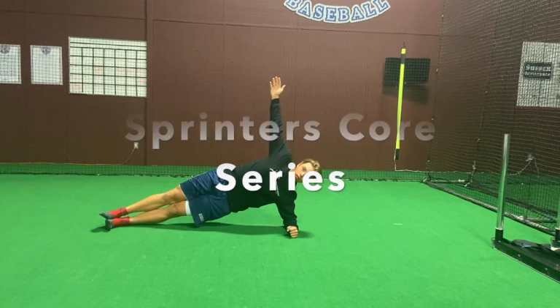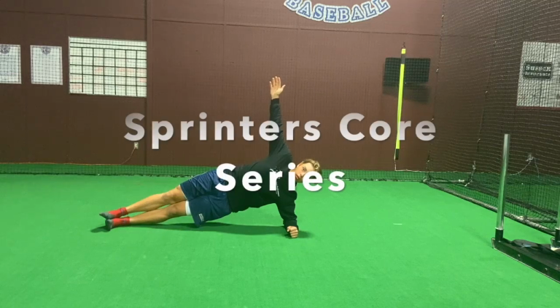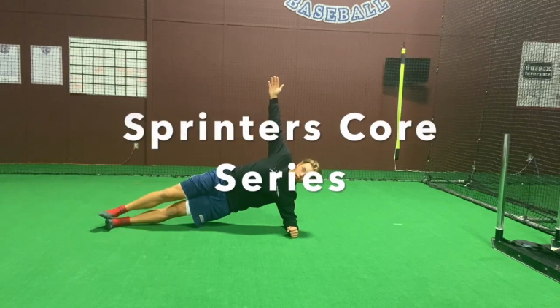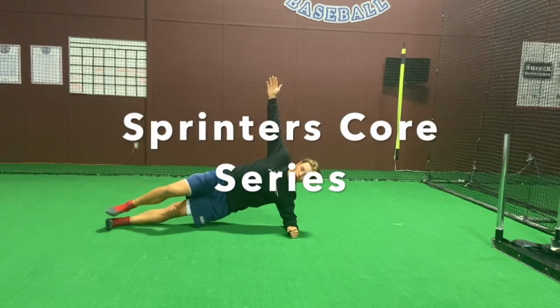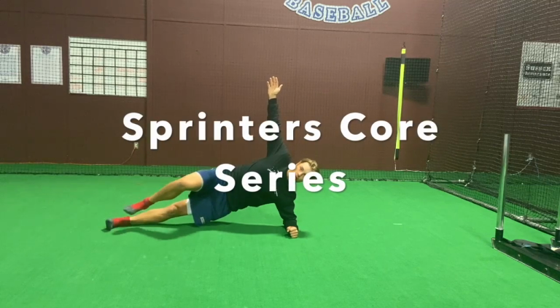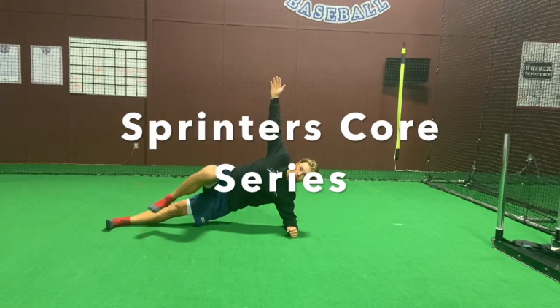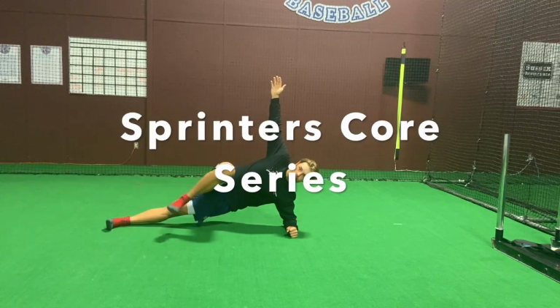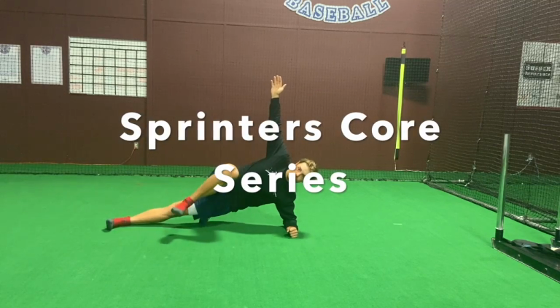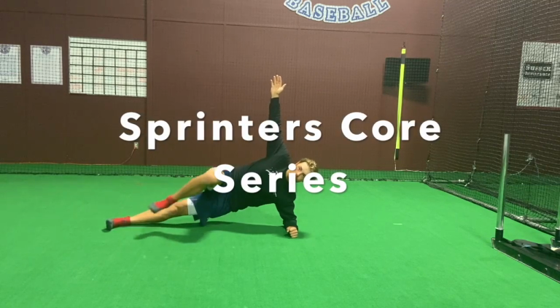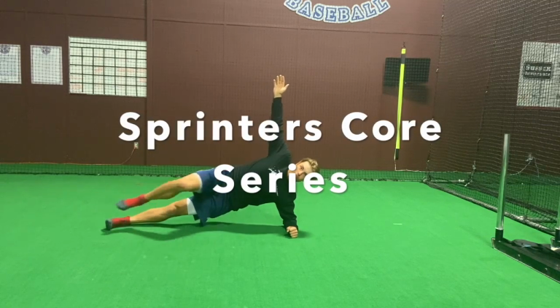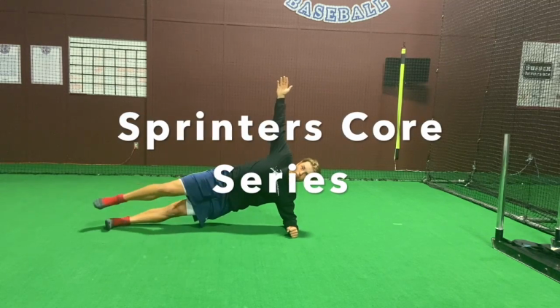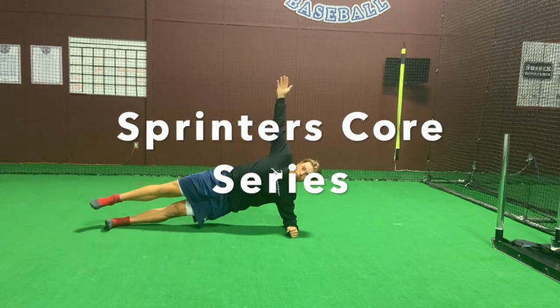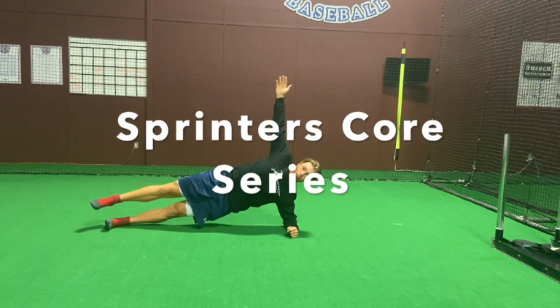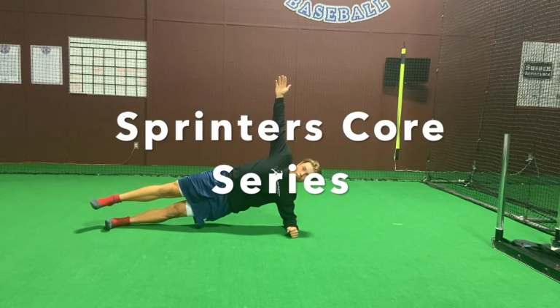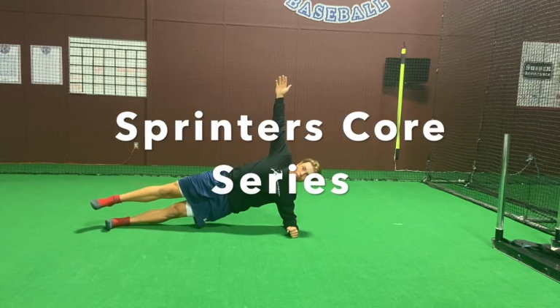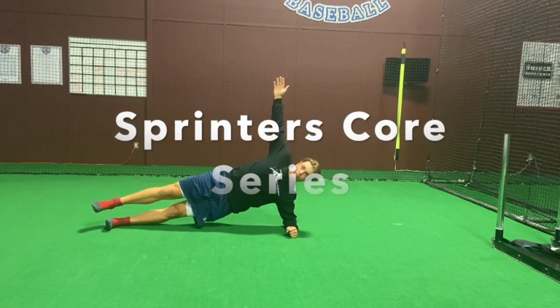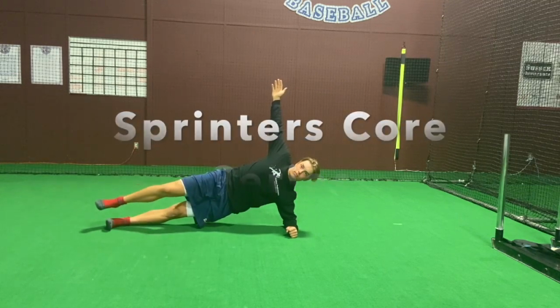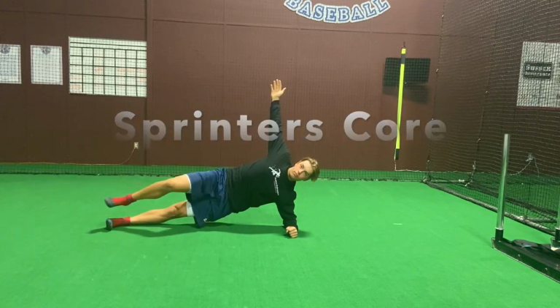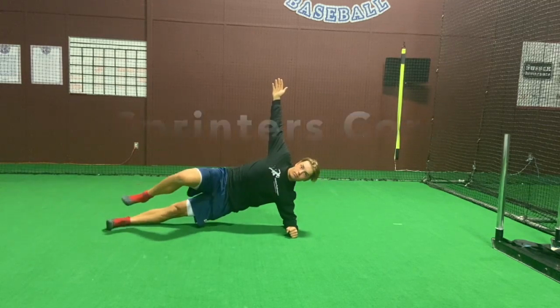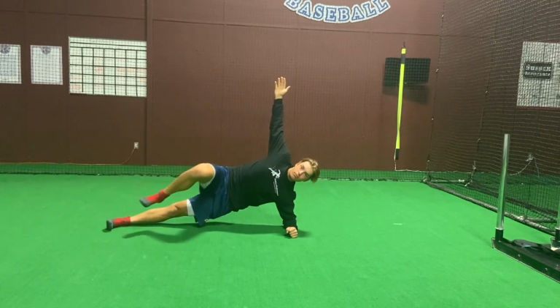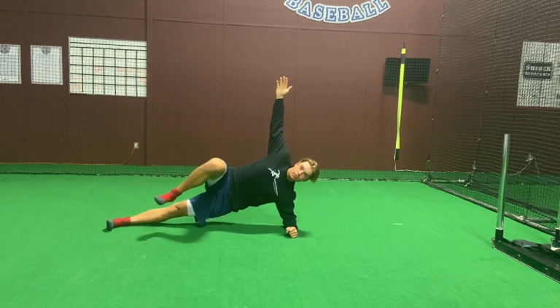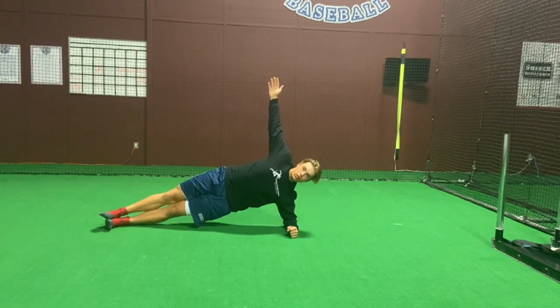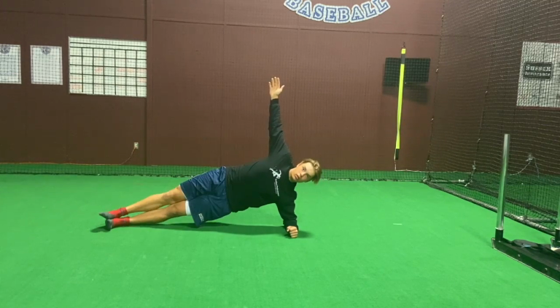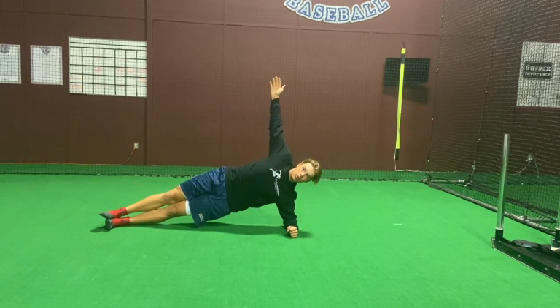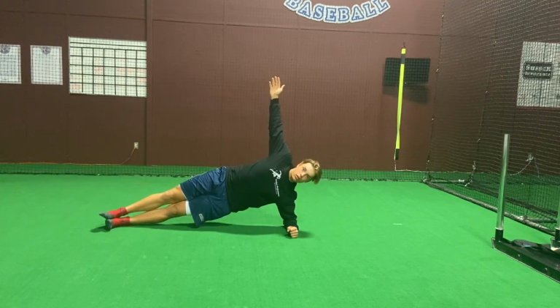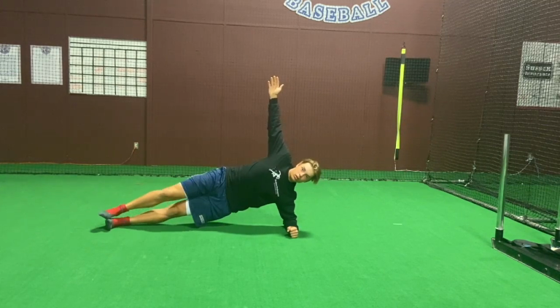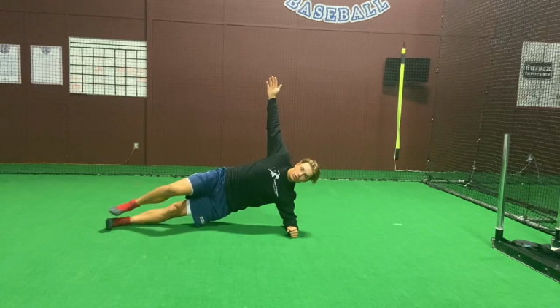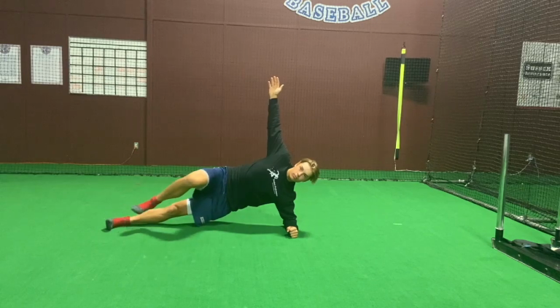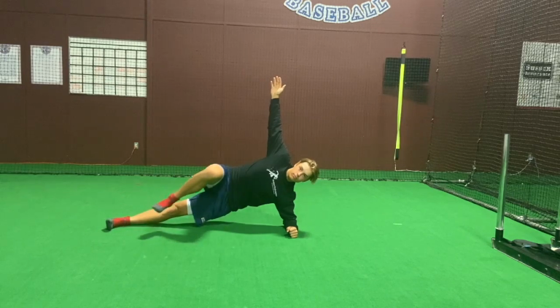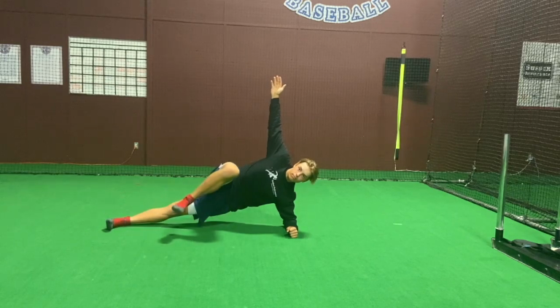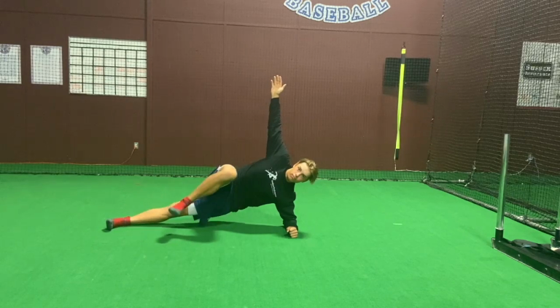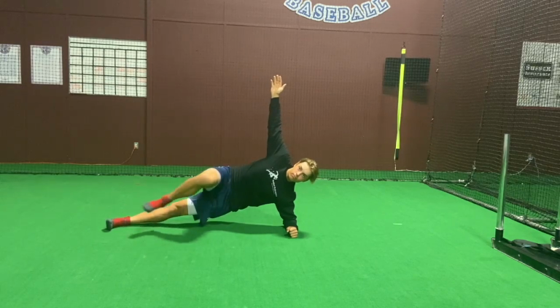This is the core series. To begin, you're going to start with a side plank plus hip flexion.